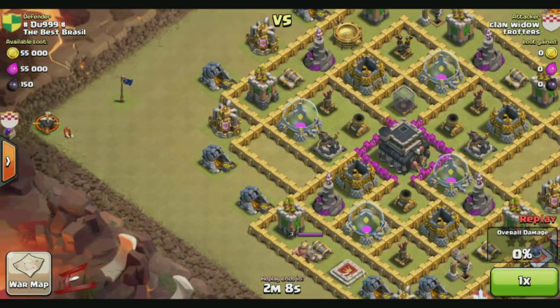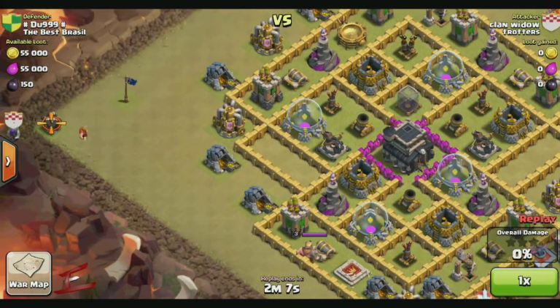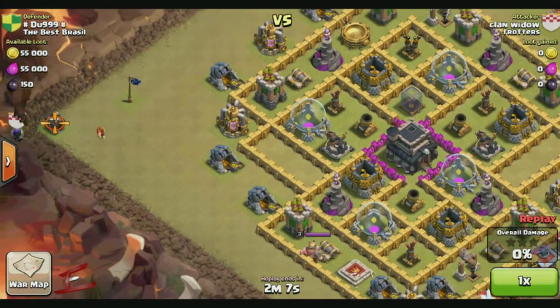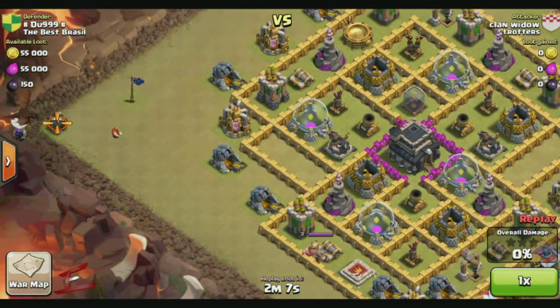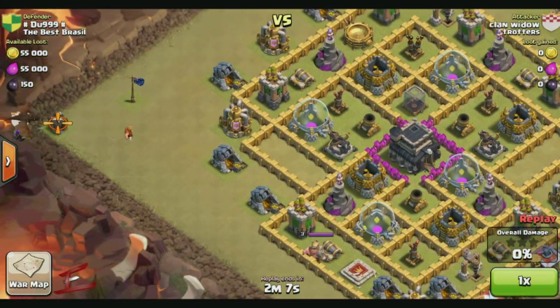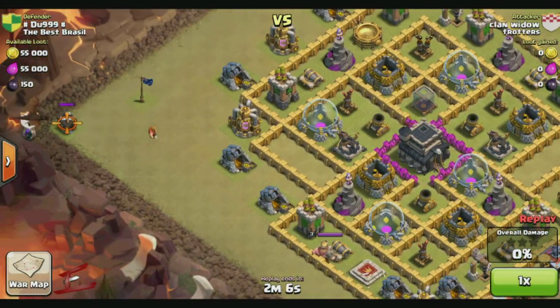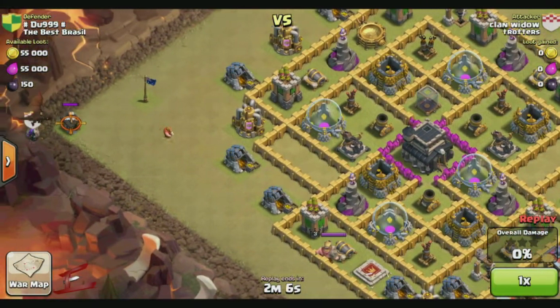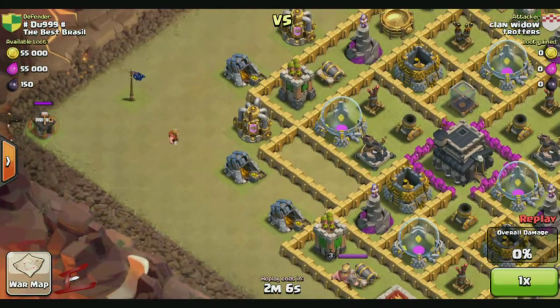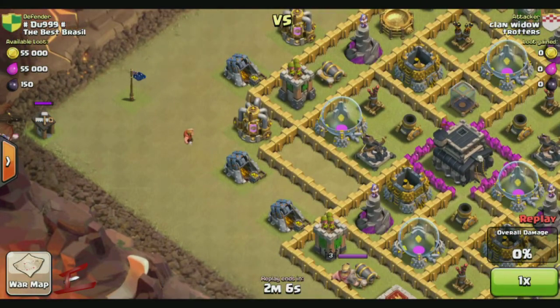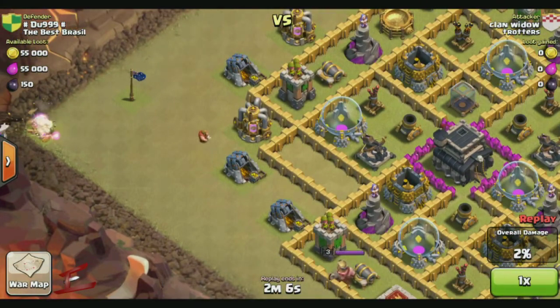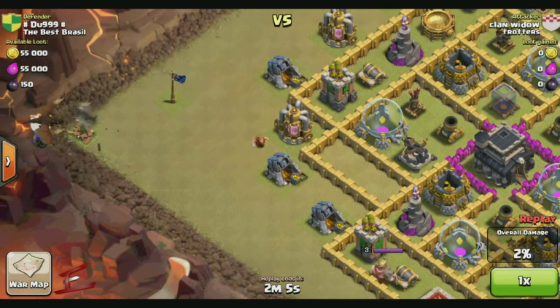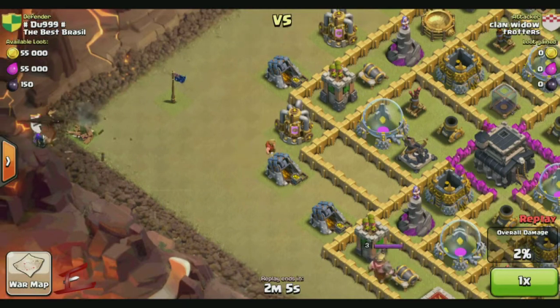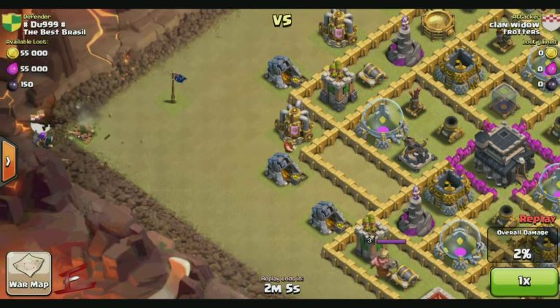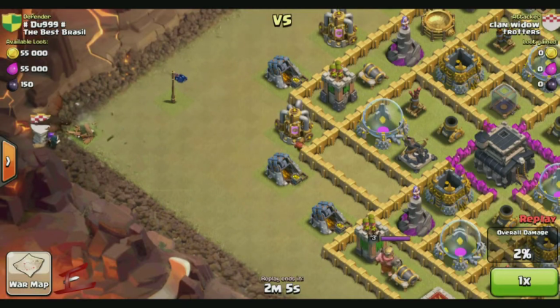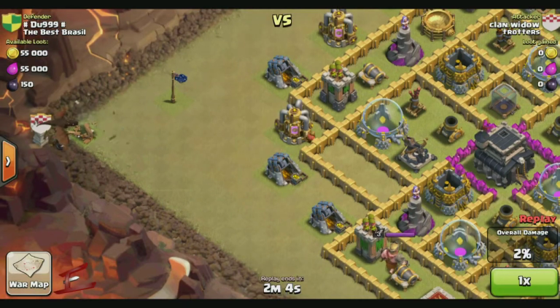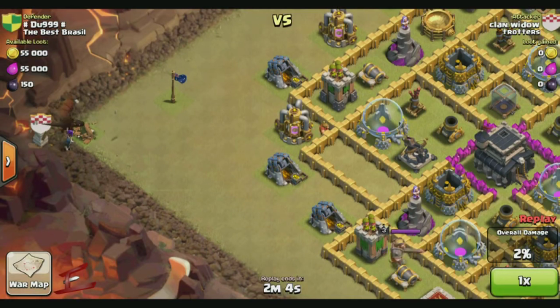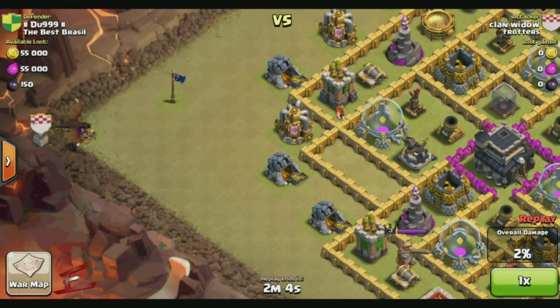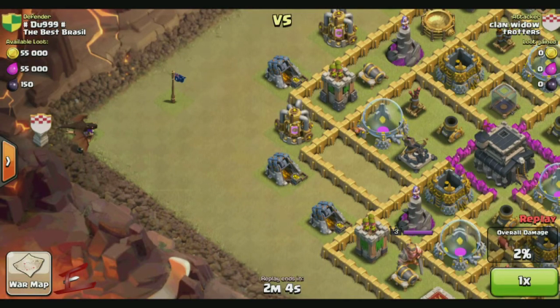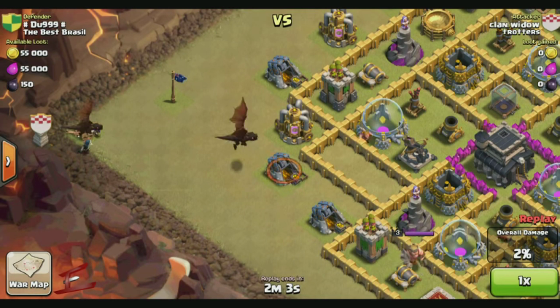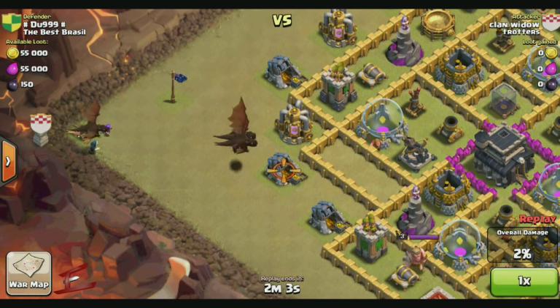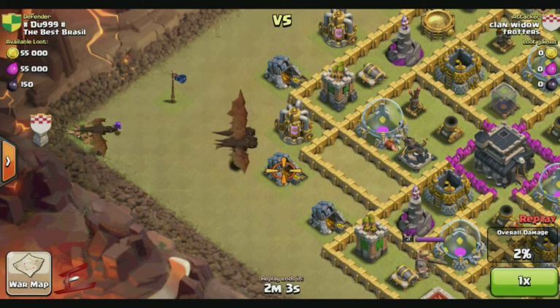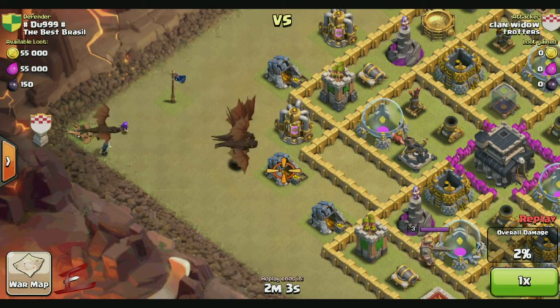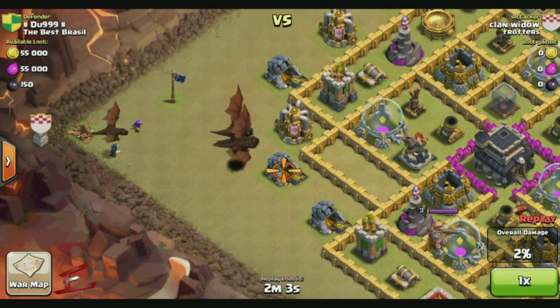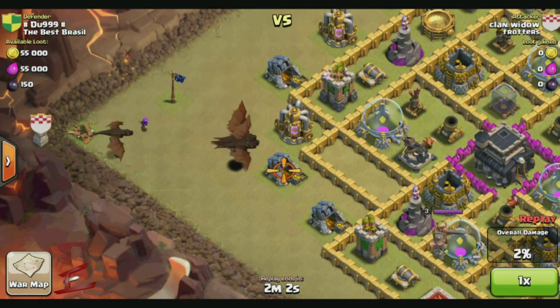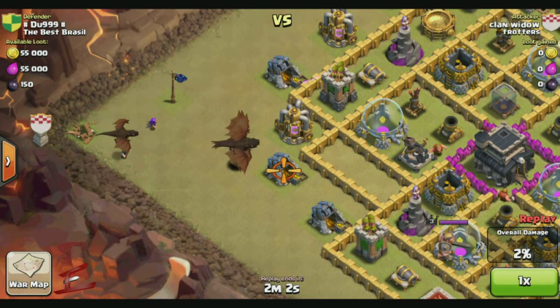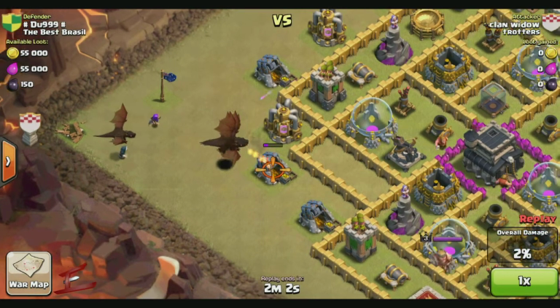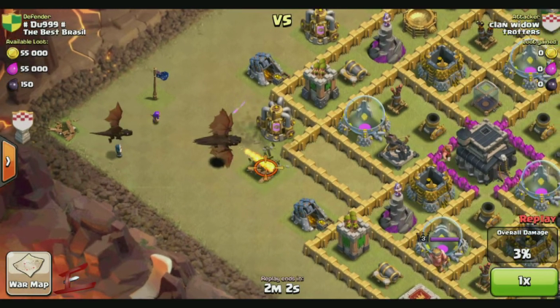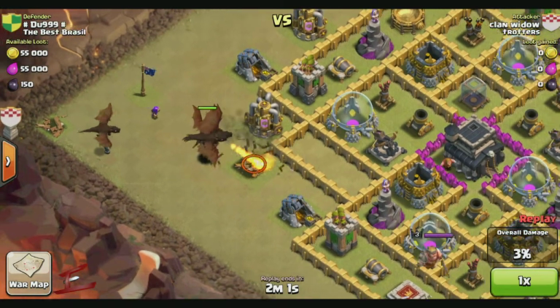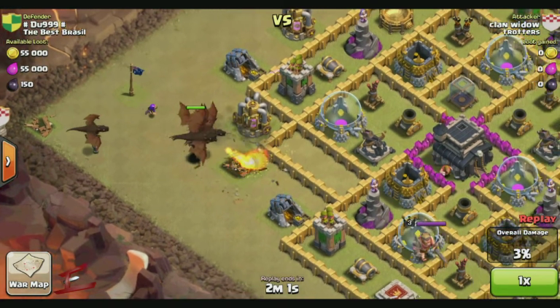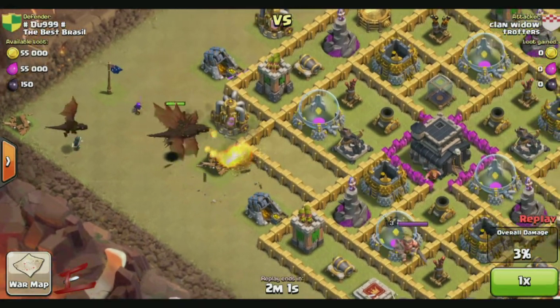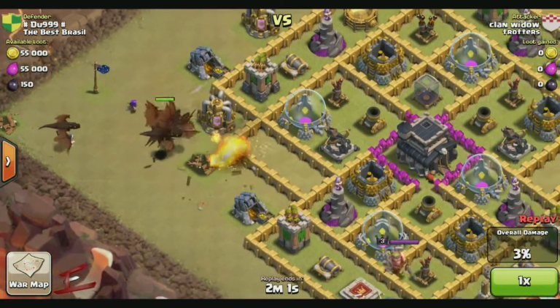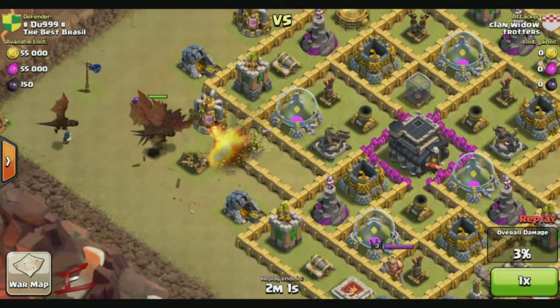She starts off by putting in her clan castle troops on that builder hut there and then pops in a load of level 3 dragons.